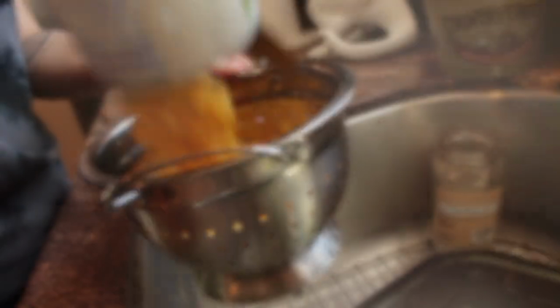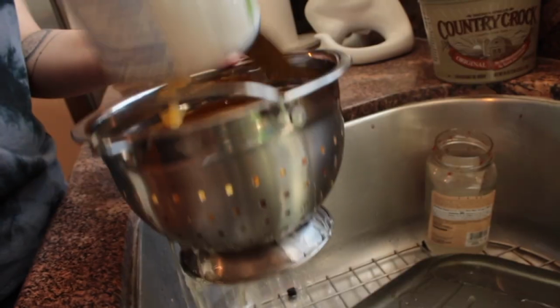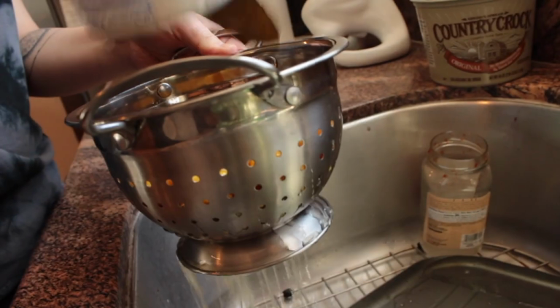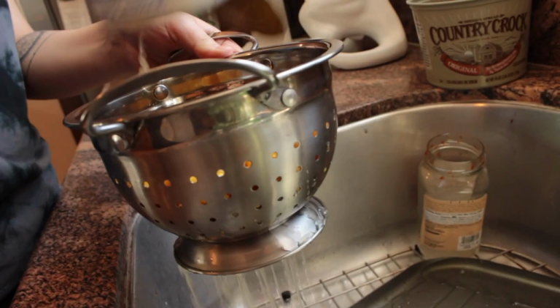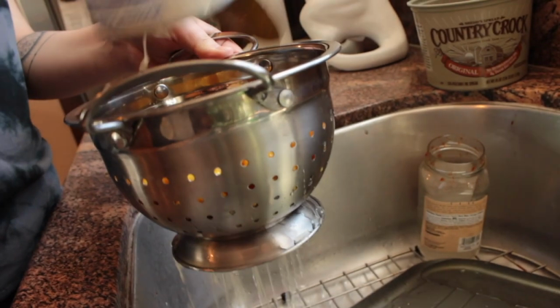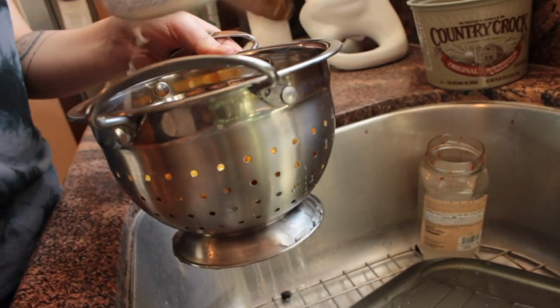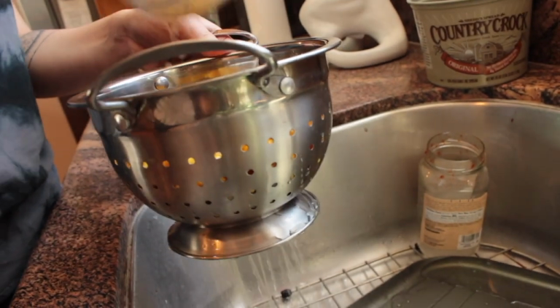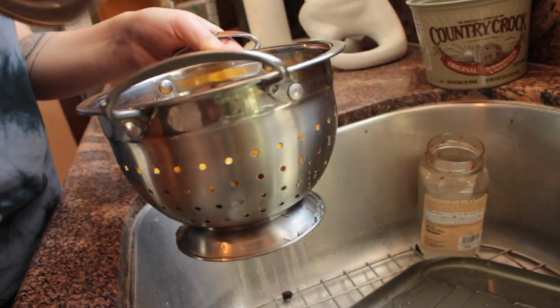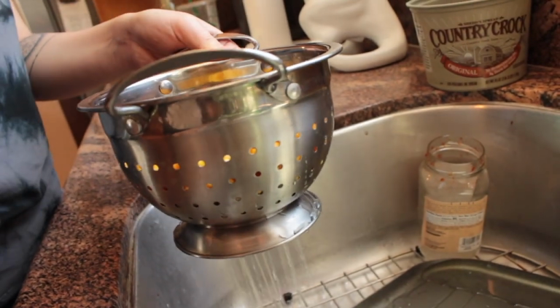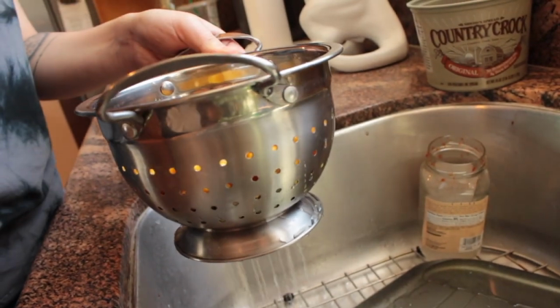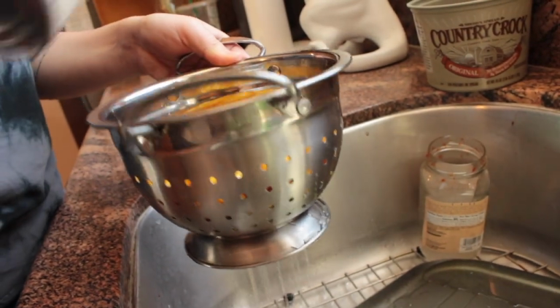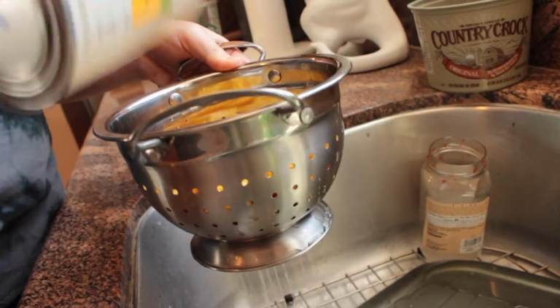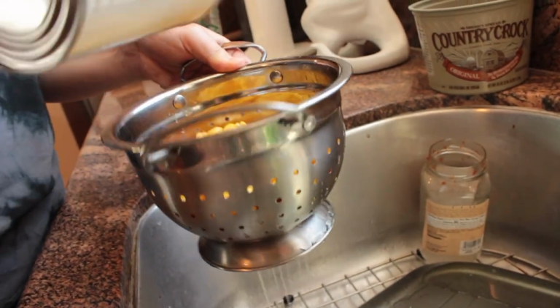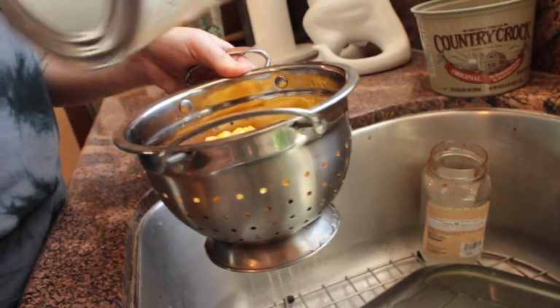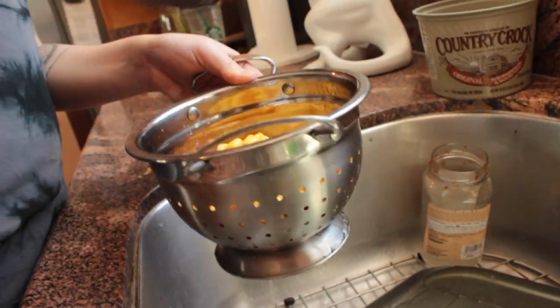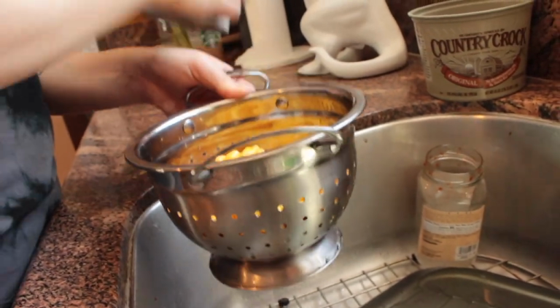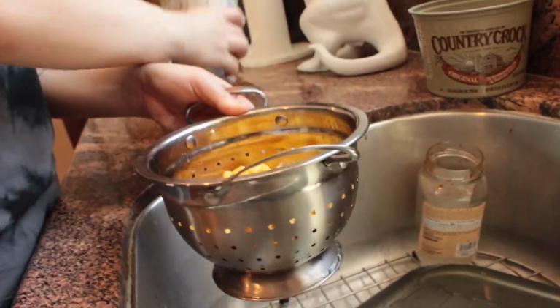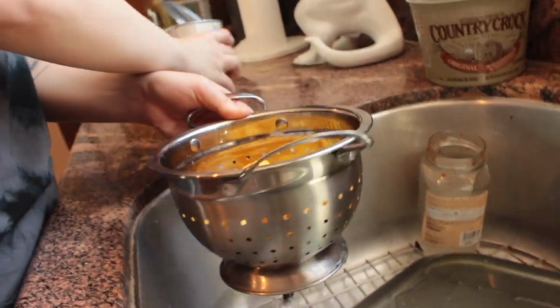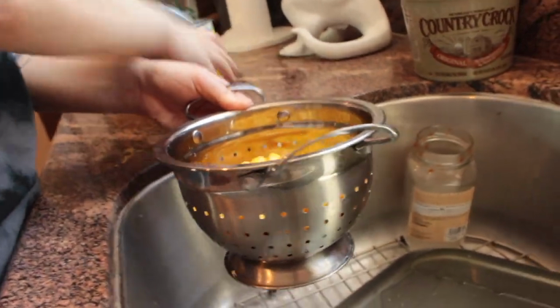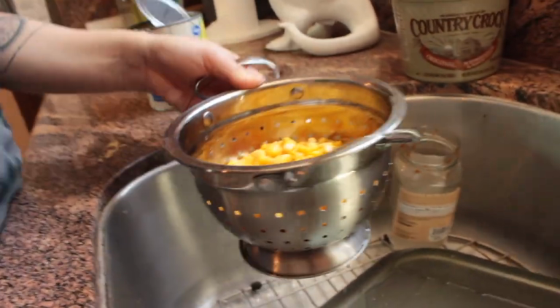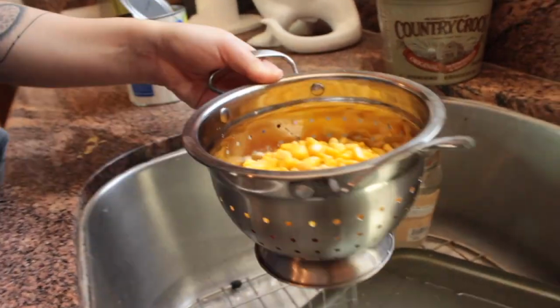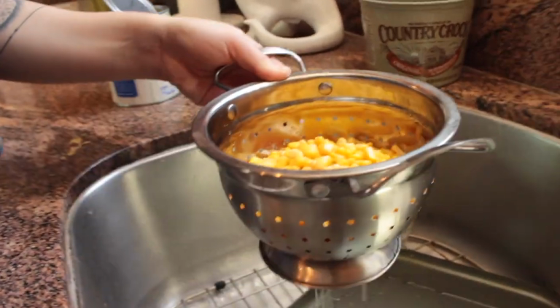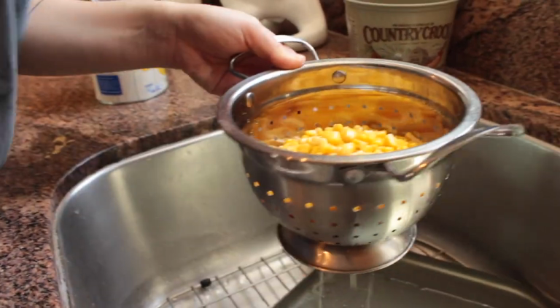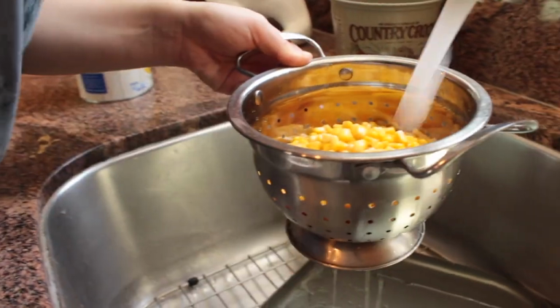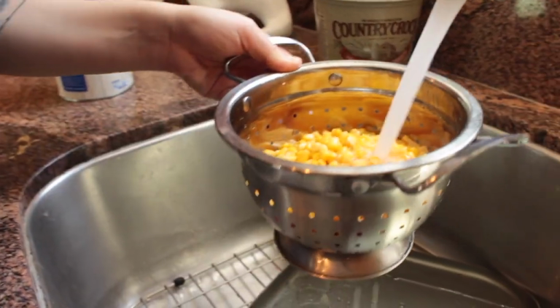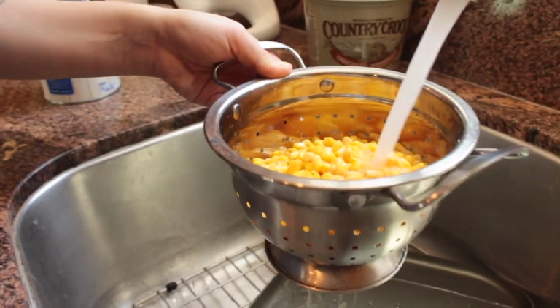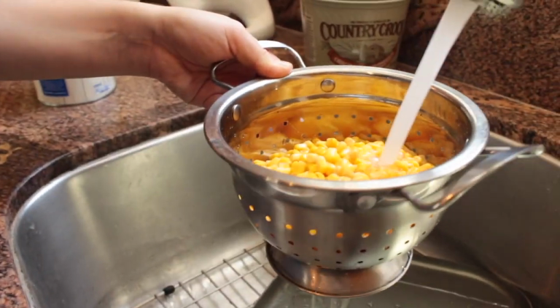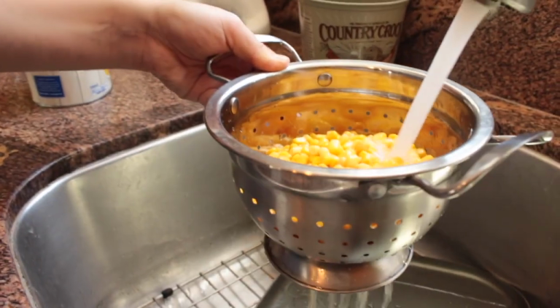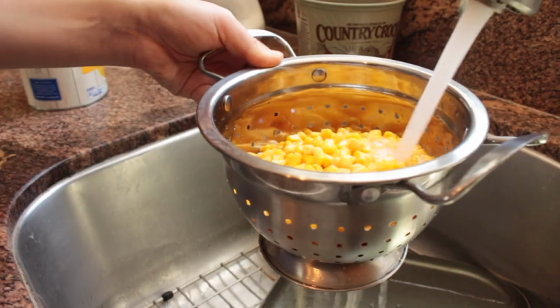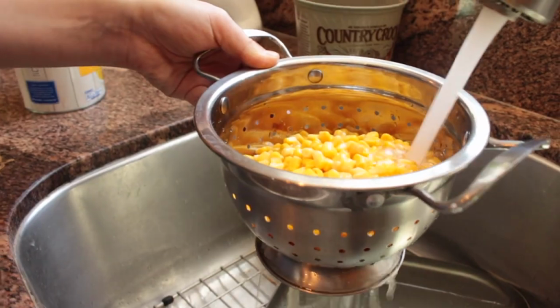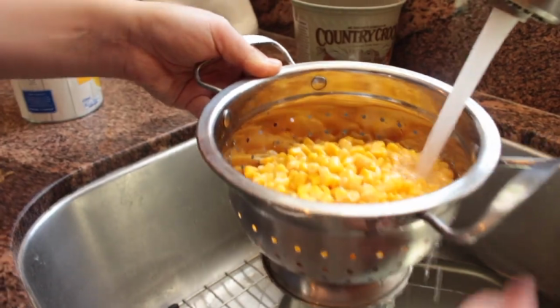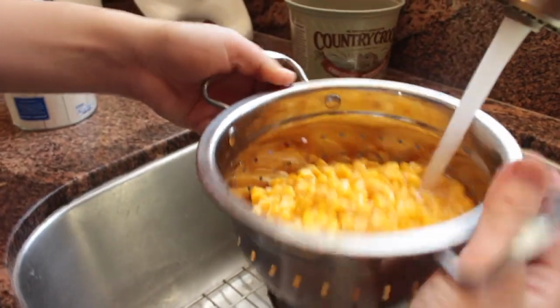First of all, we're going to go ahead and start rinsing the corn because we don't know what's in here.